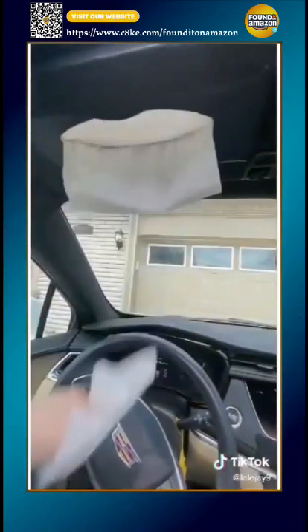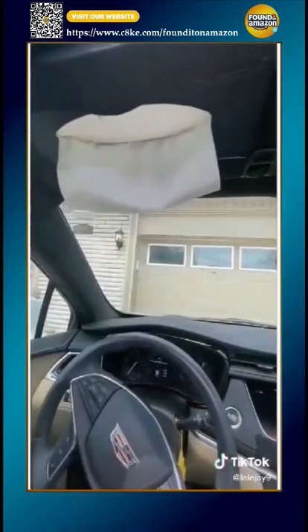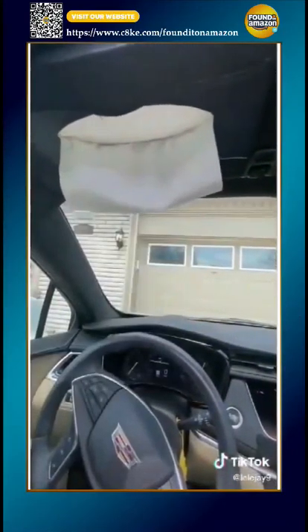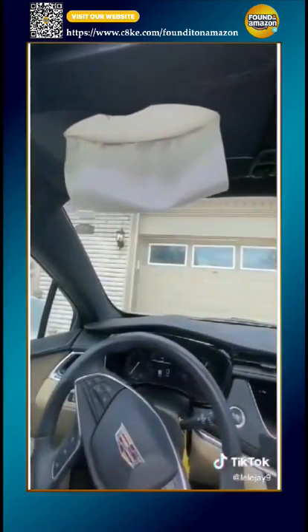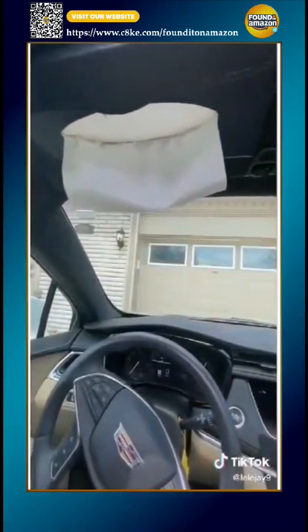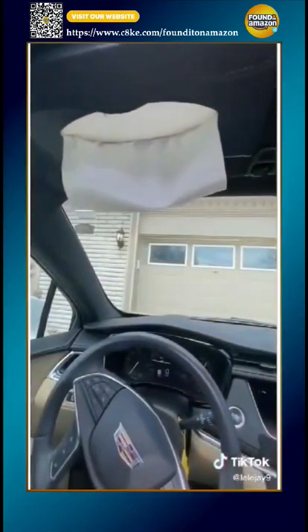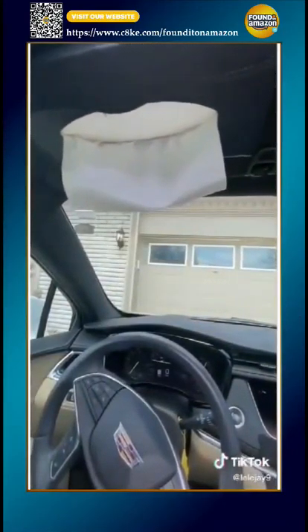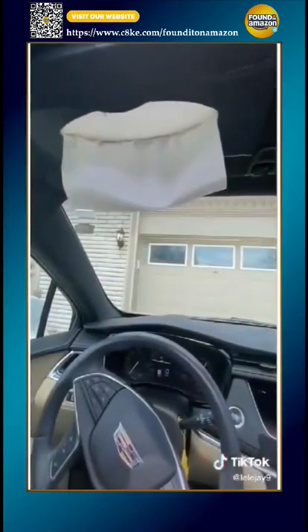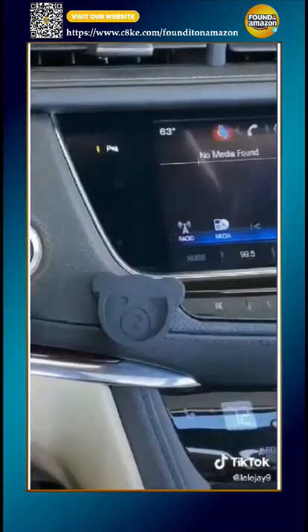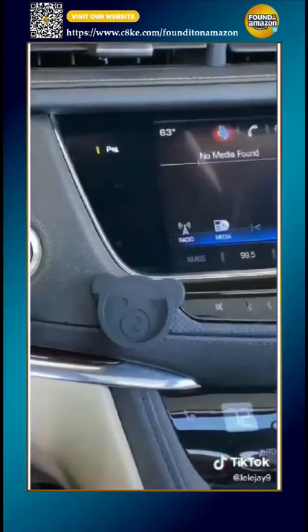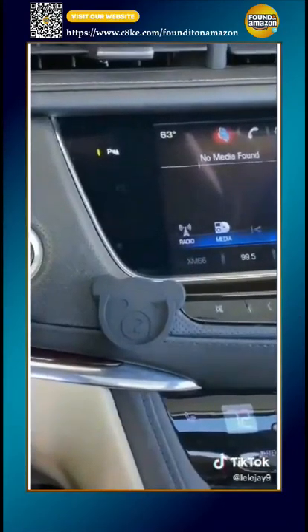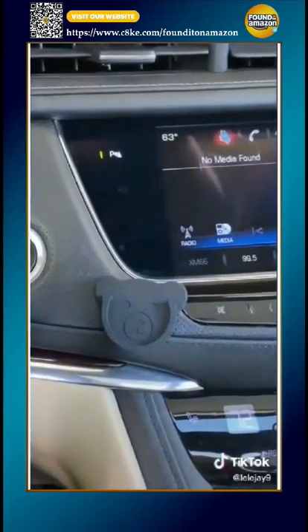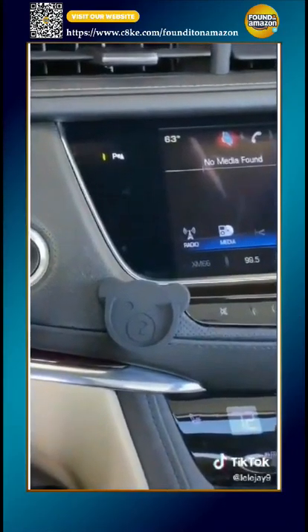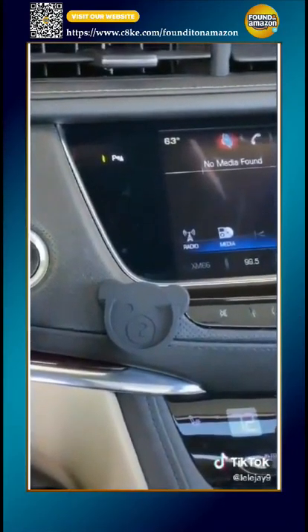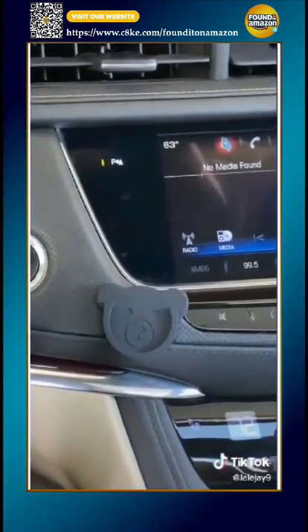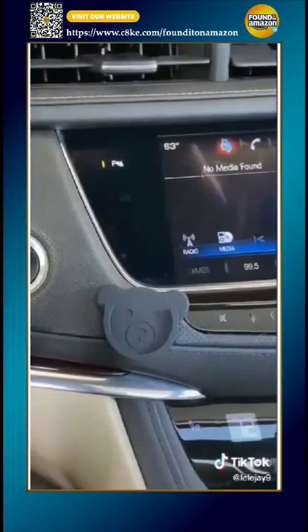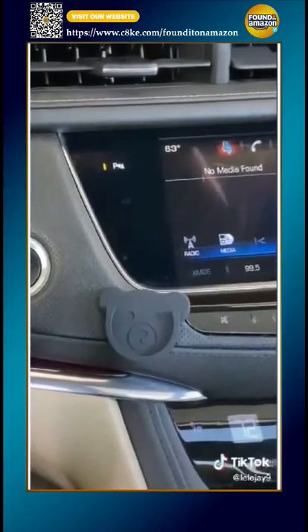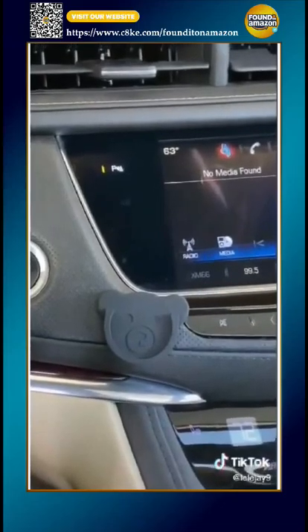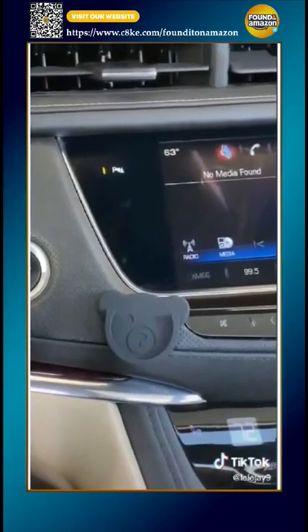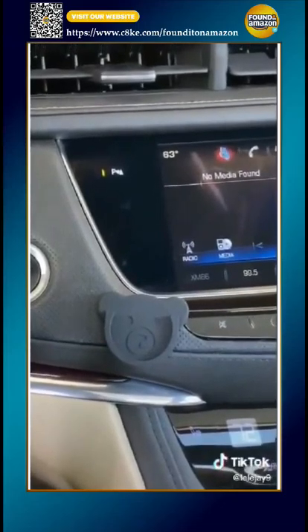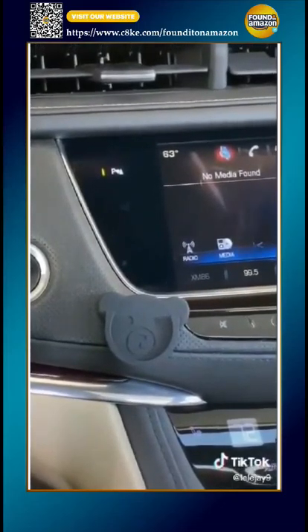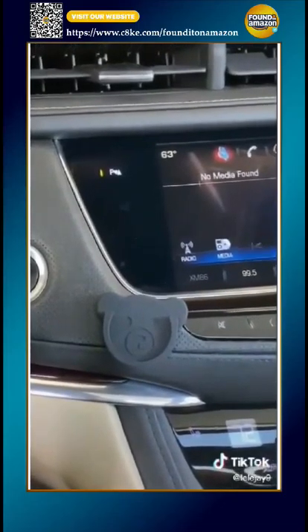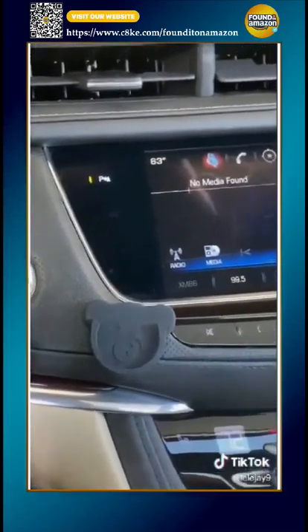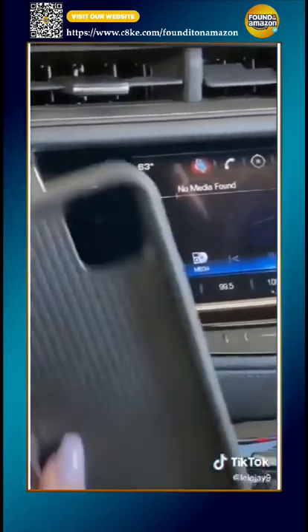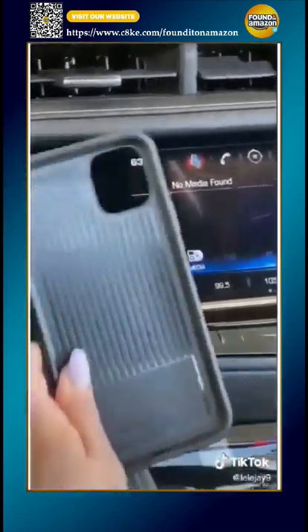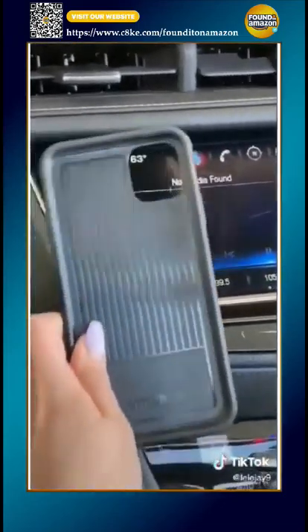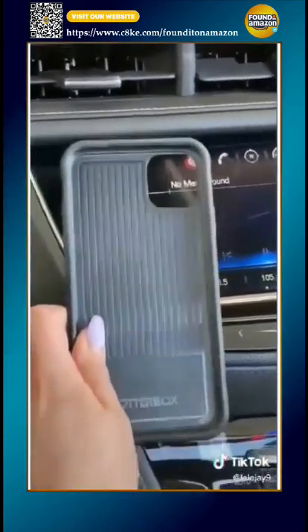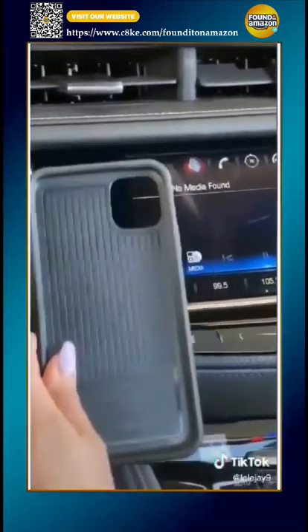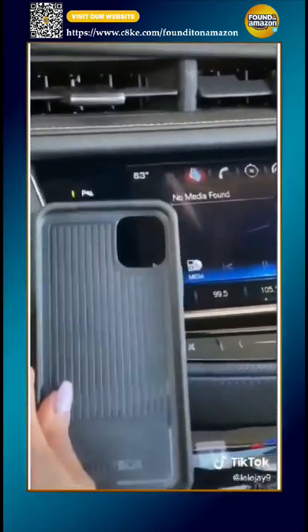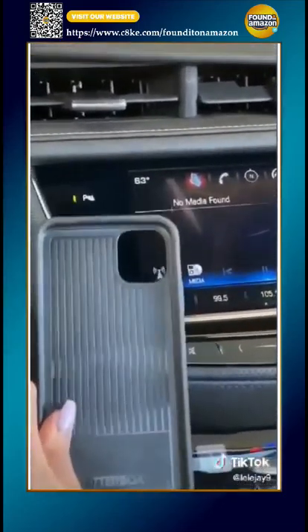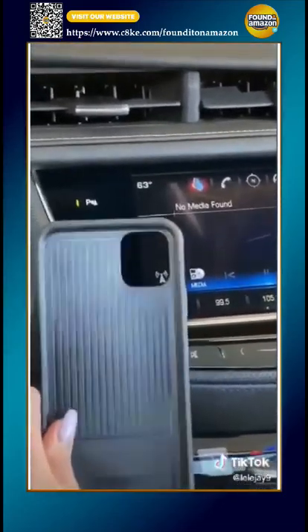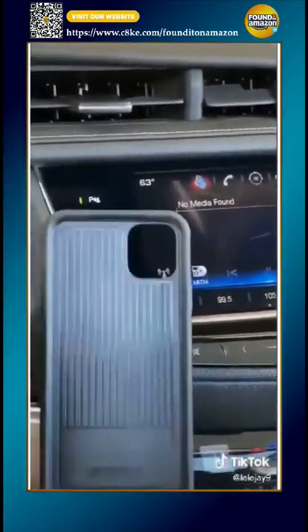This cute little guy means I don't have to take my phone case off — you can fit your pop socket right in here.